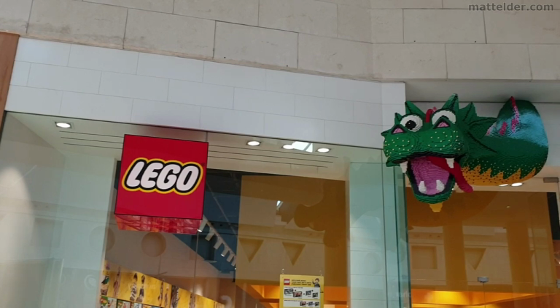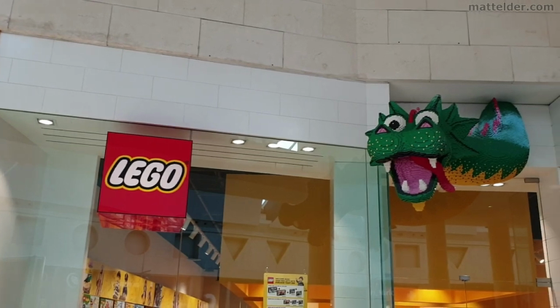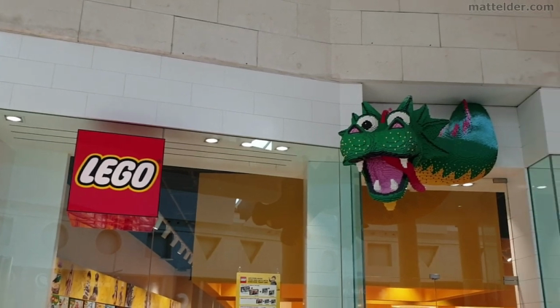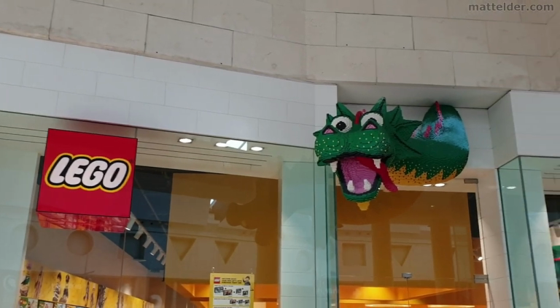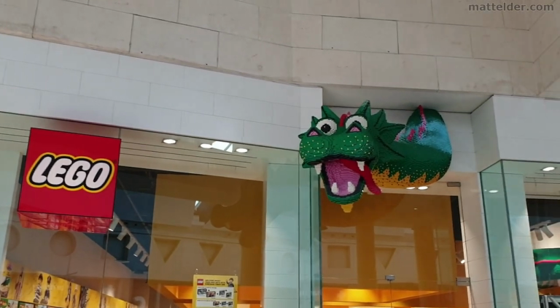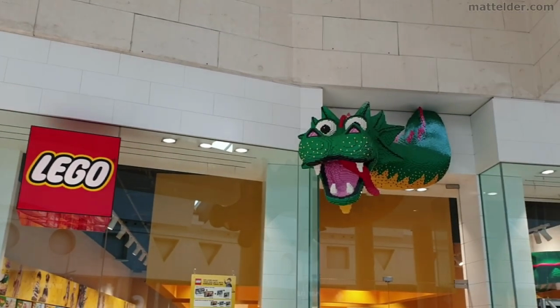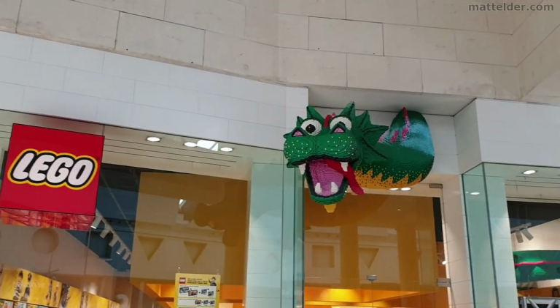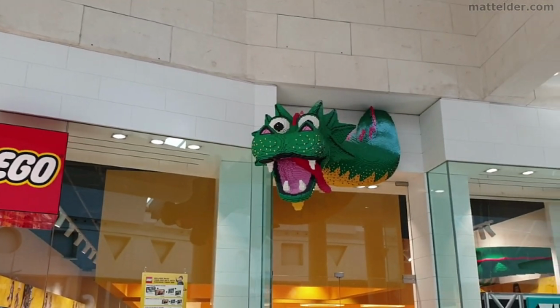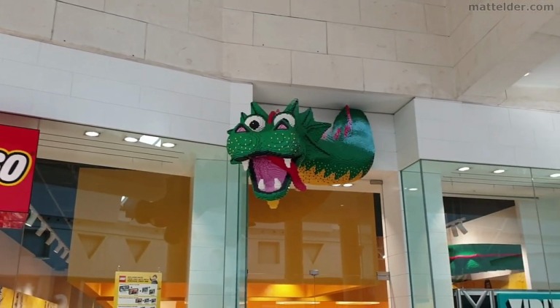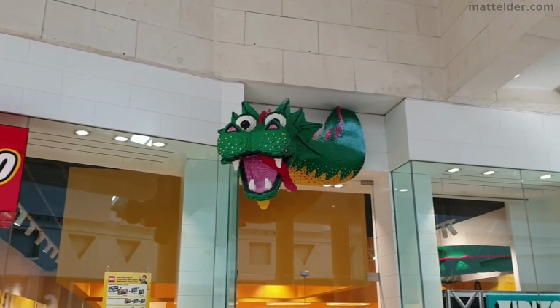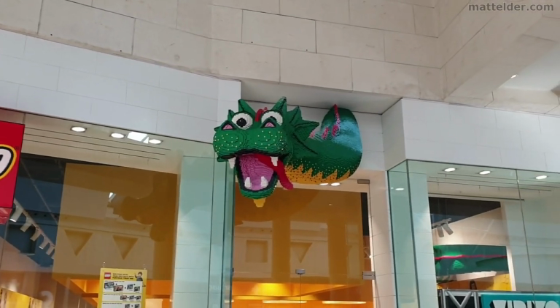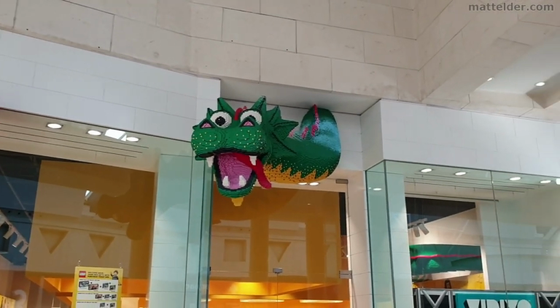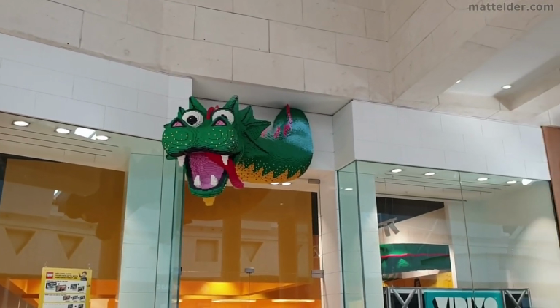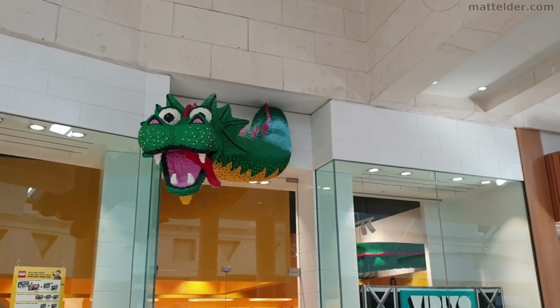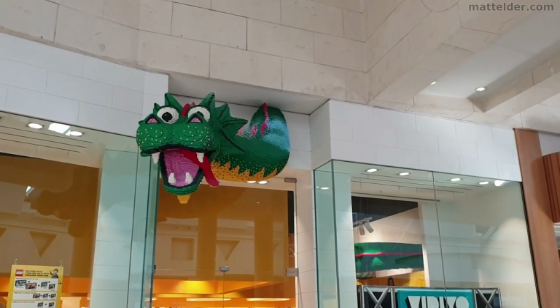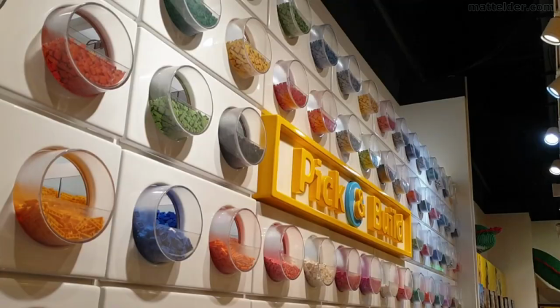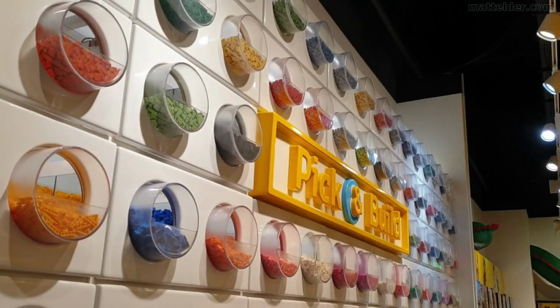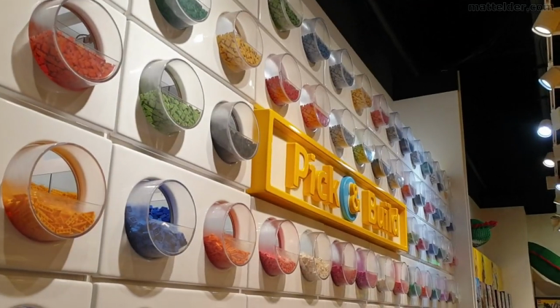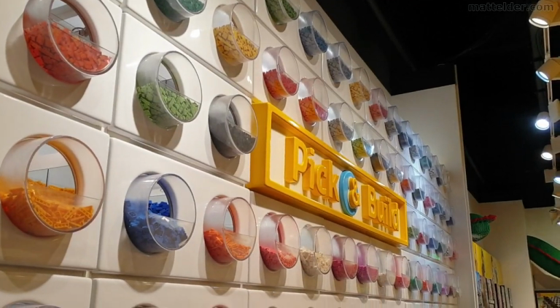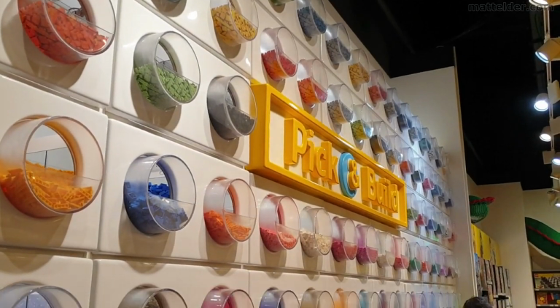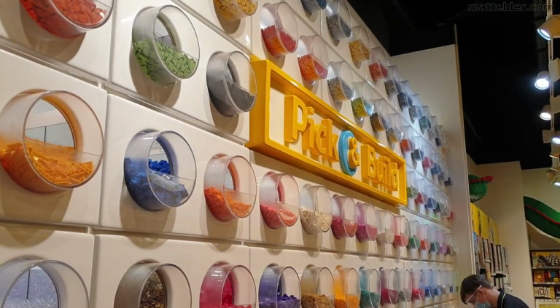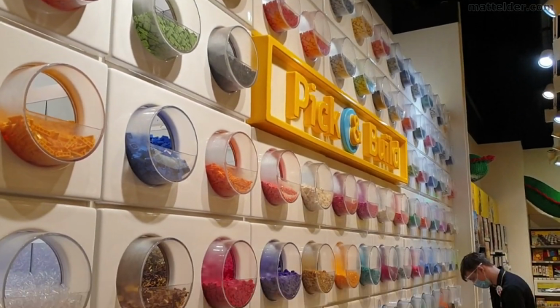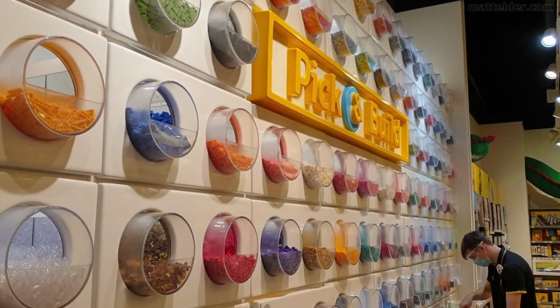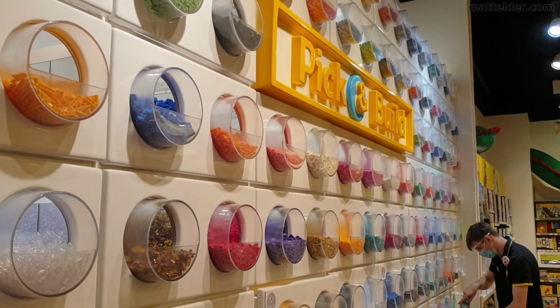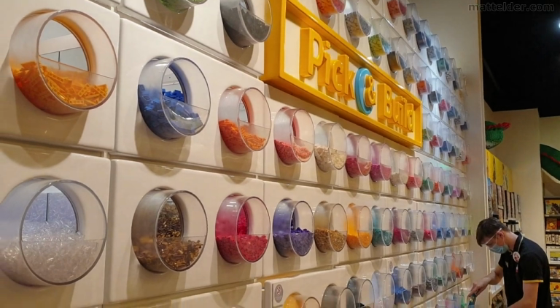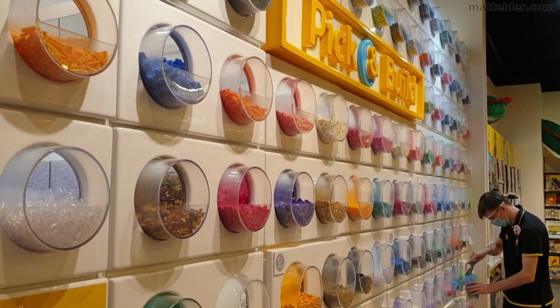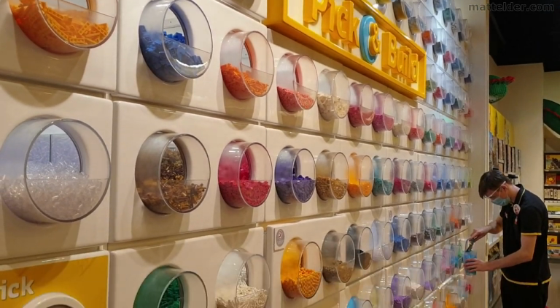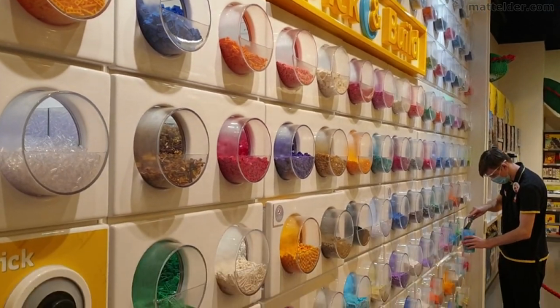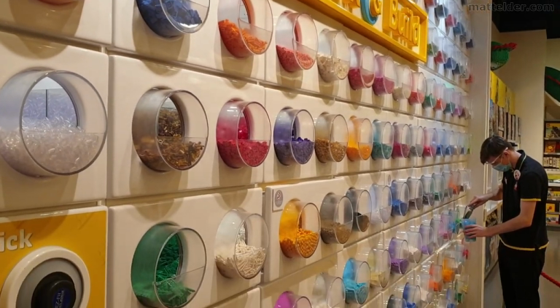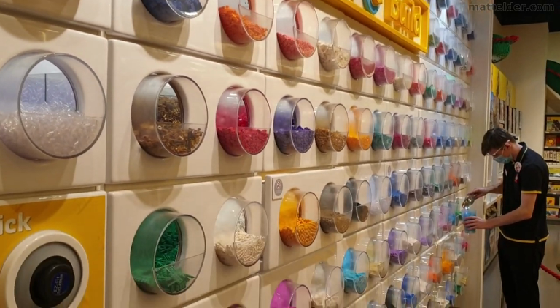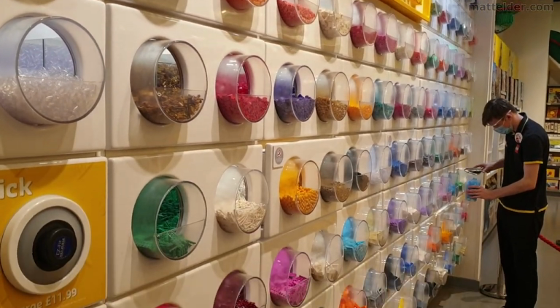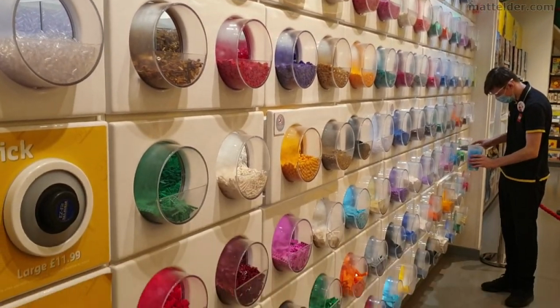G'day everyone, Matt Elder Family Bricks here. In this video we will look at the Lego Pick a Brick Wall at Blue Water, which has reopened on 12th April 2021.